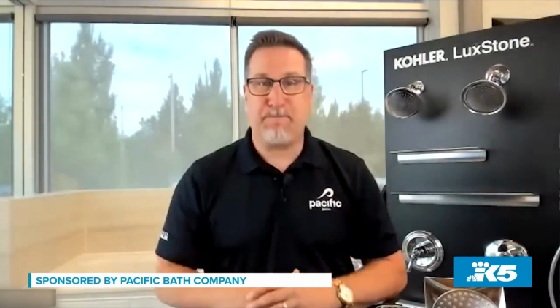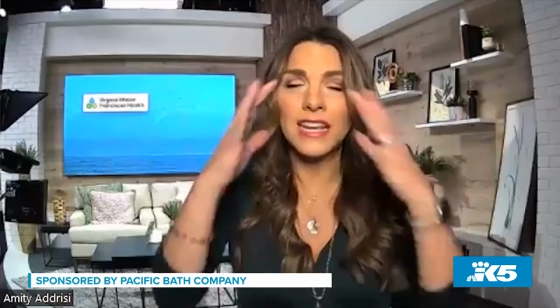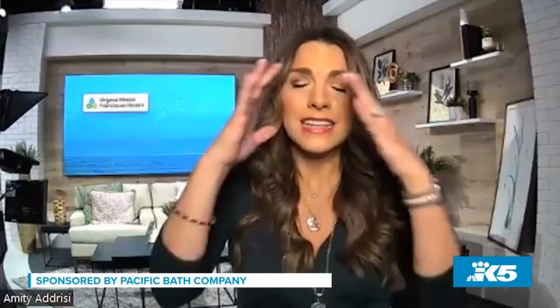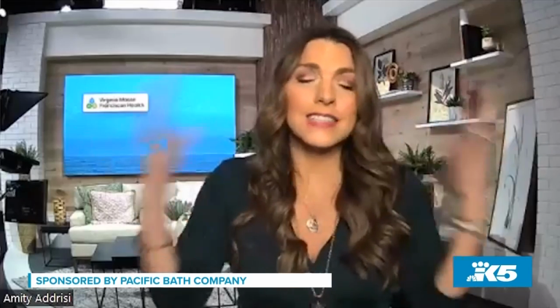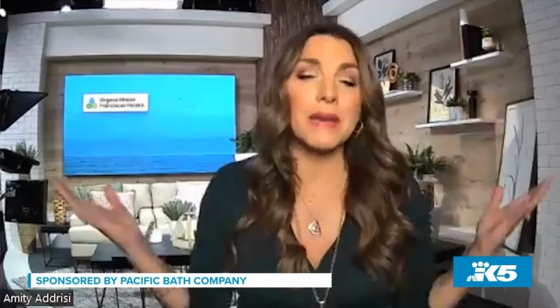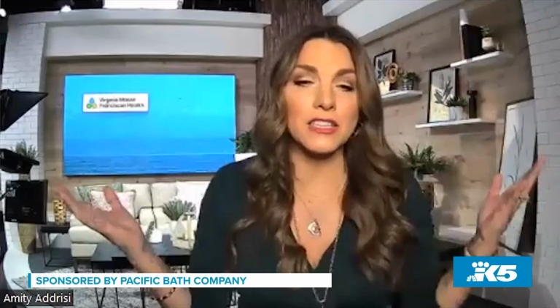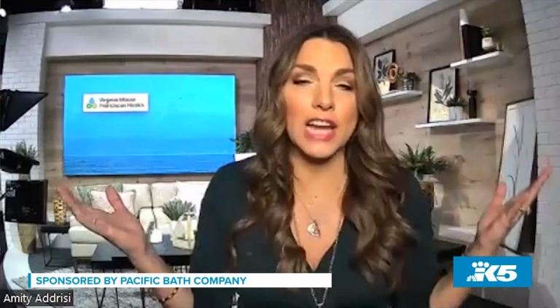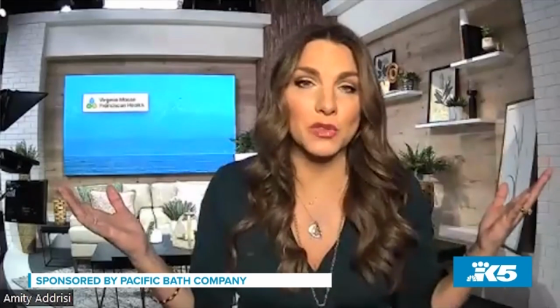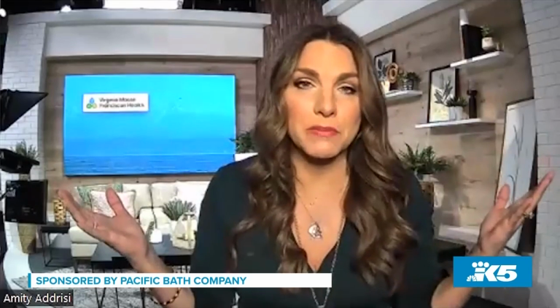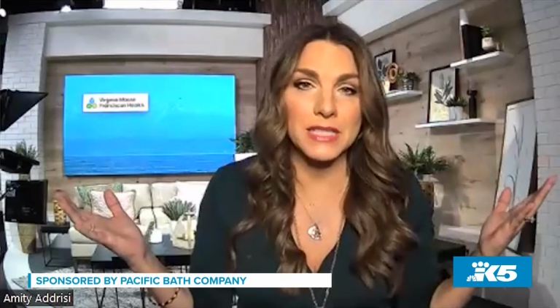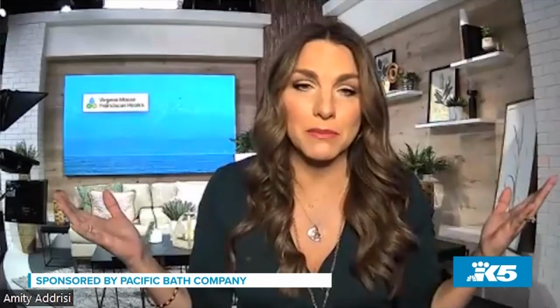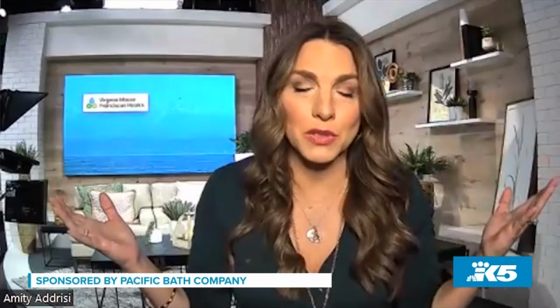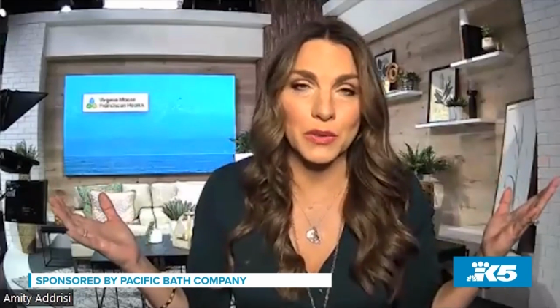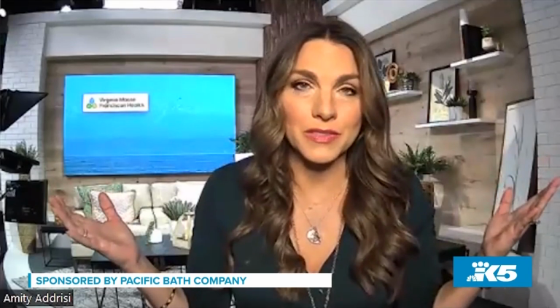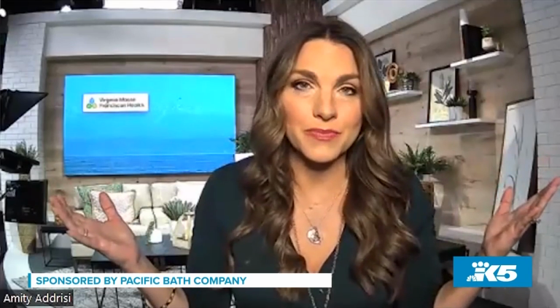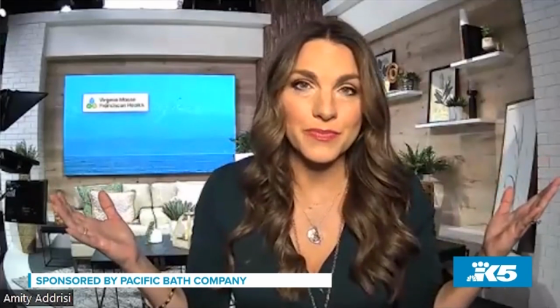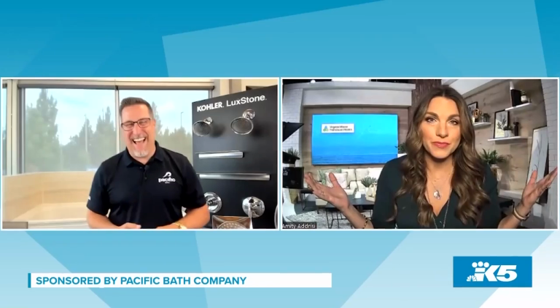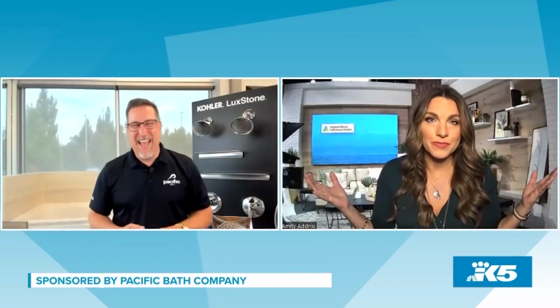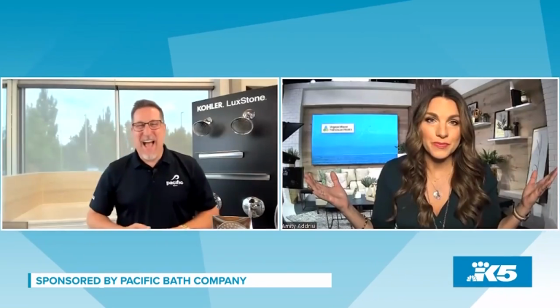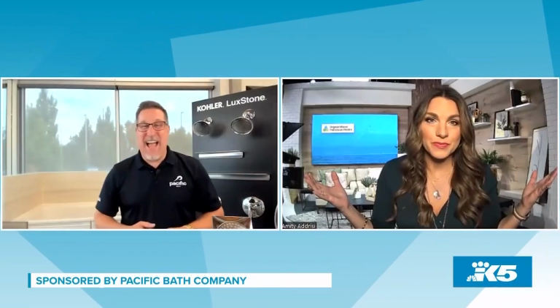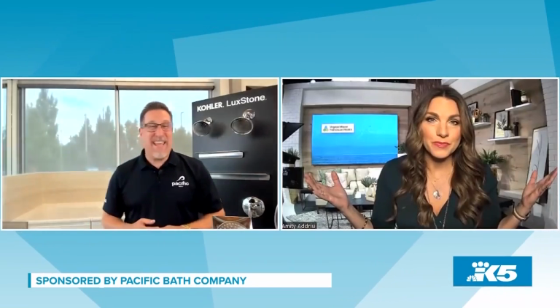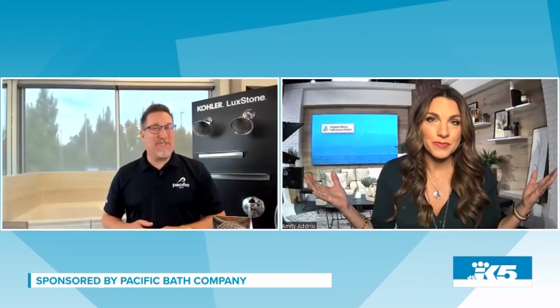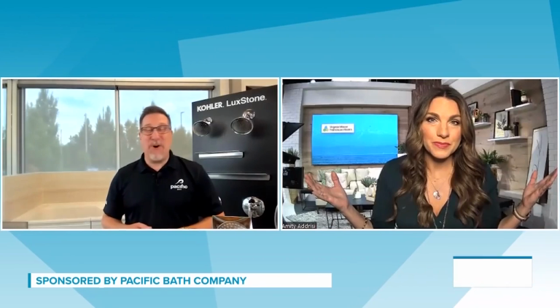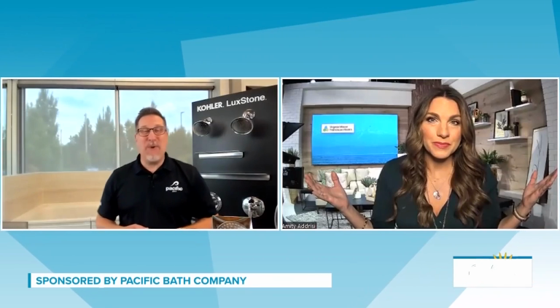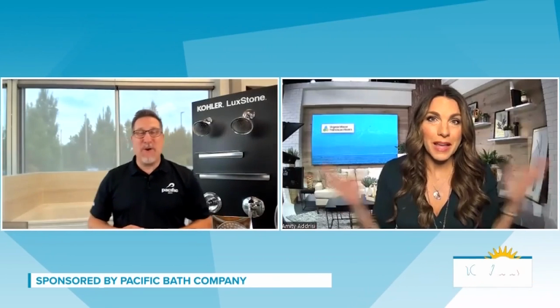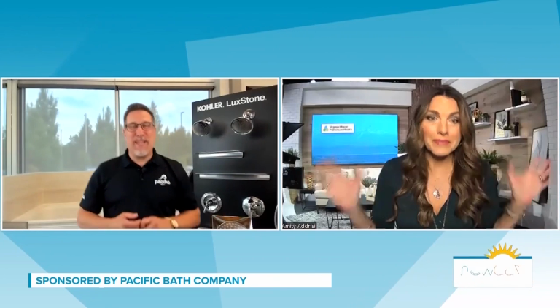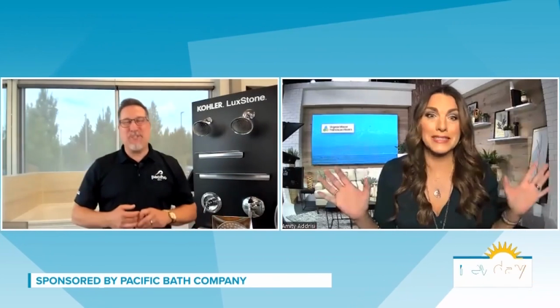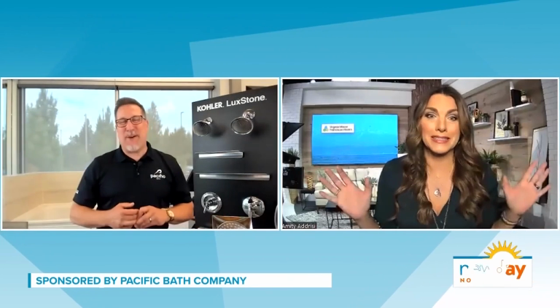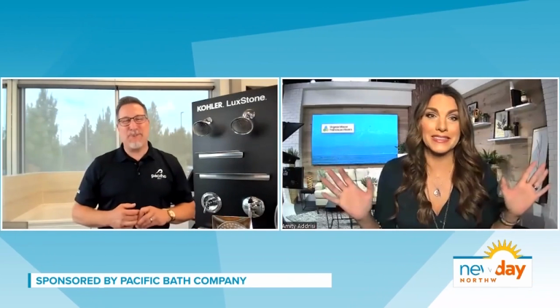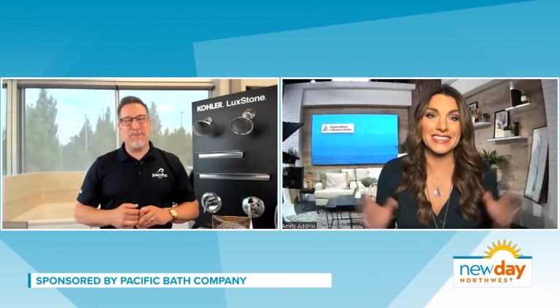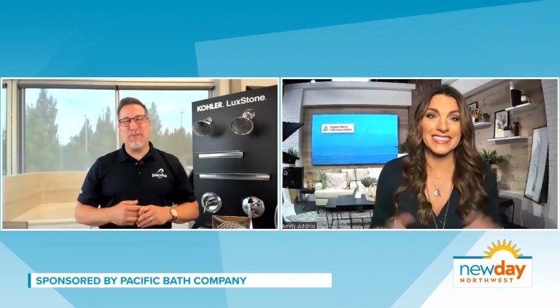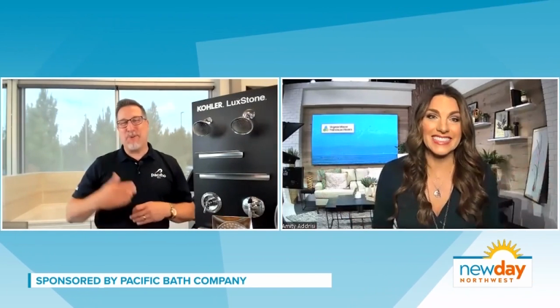It's like you're making shower dreams come true. We are making shower dreams come true.